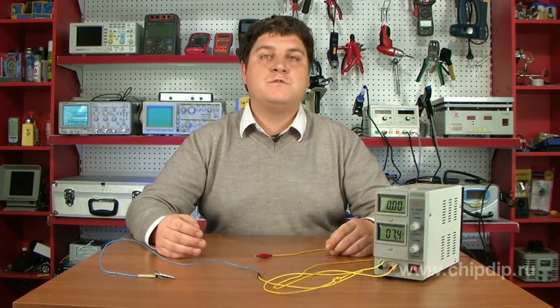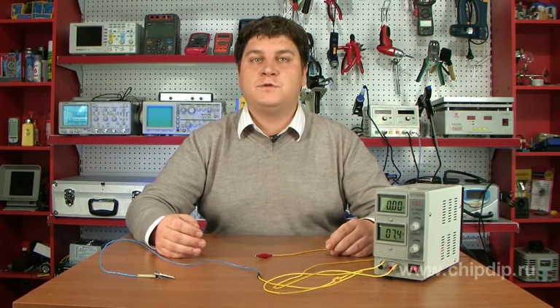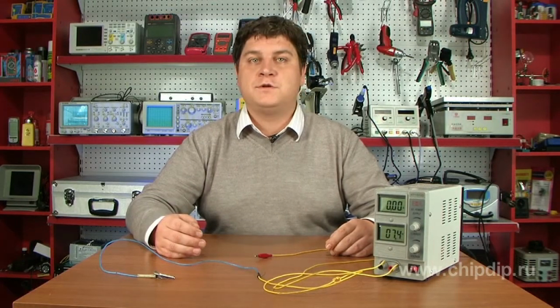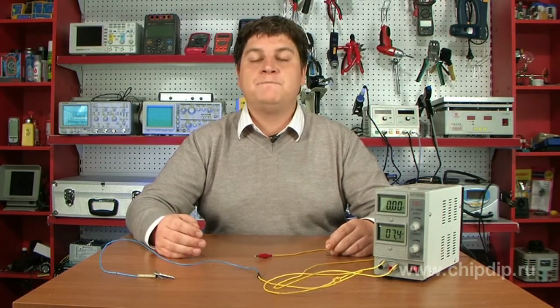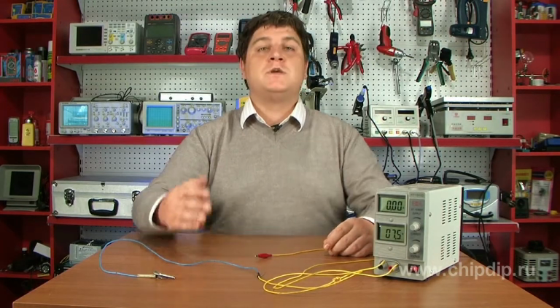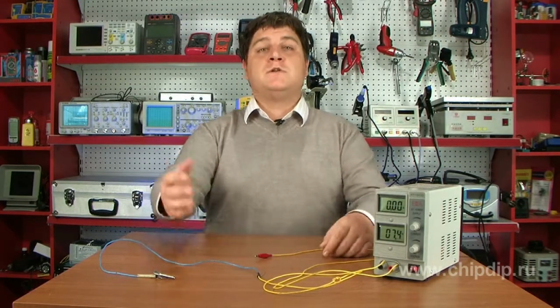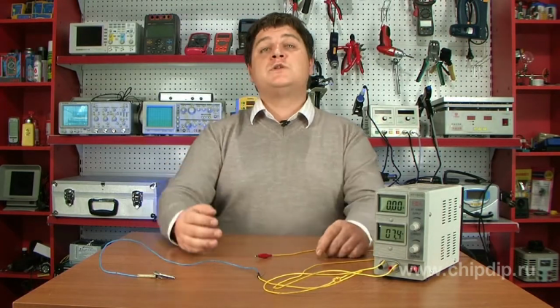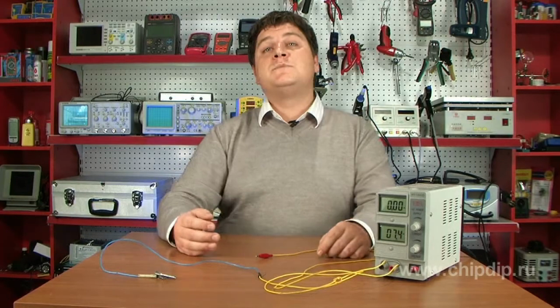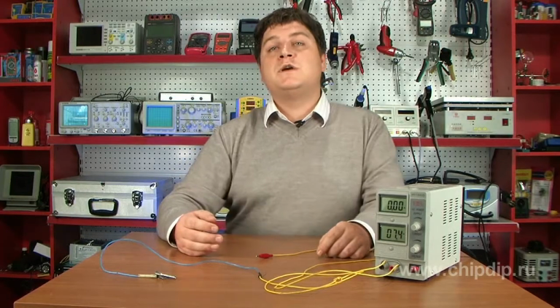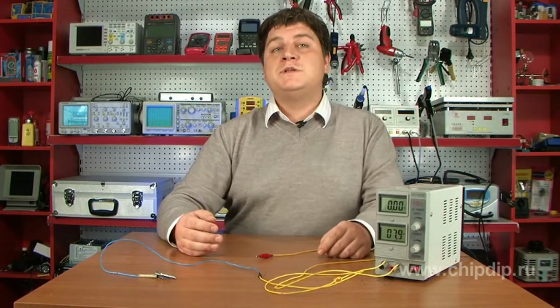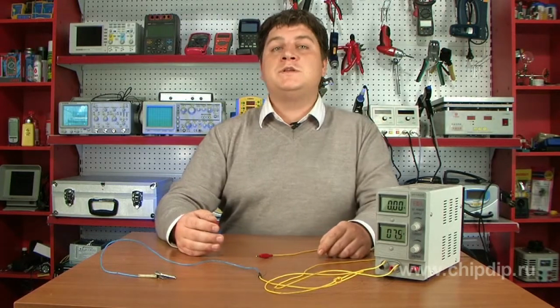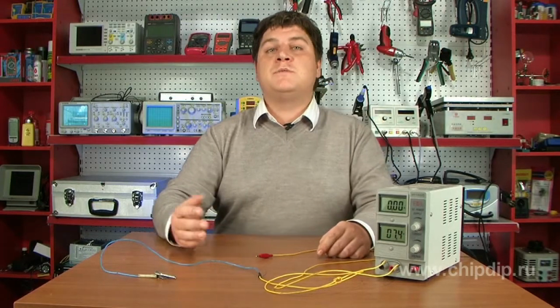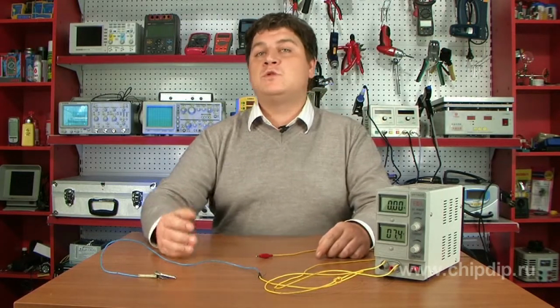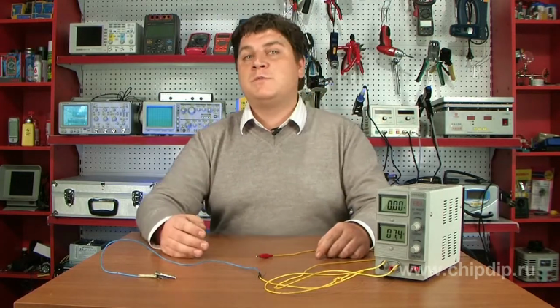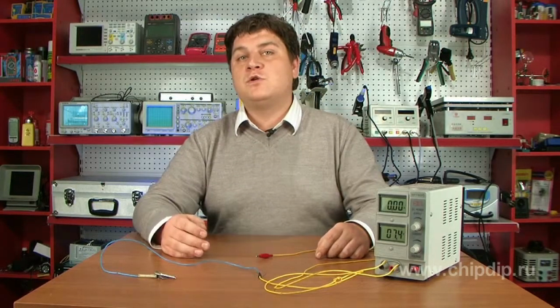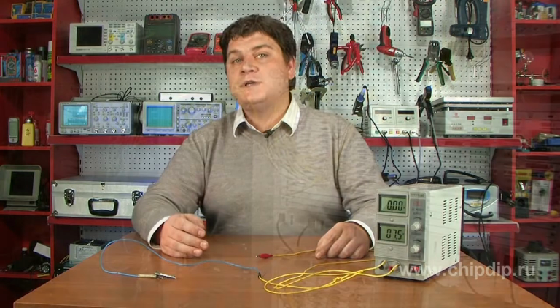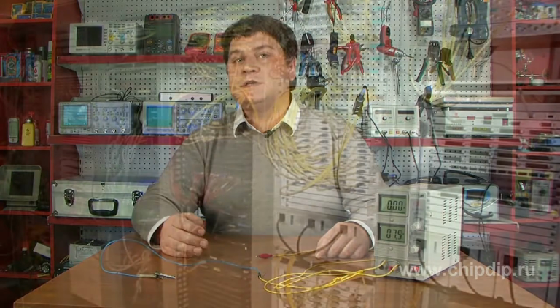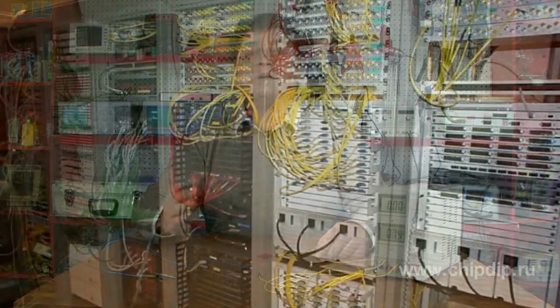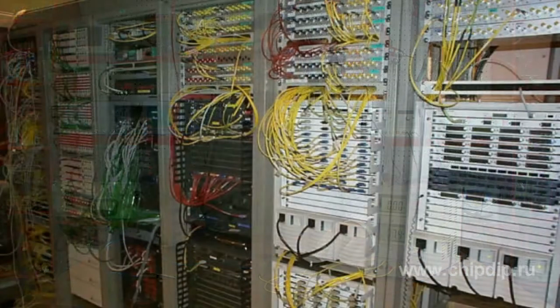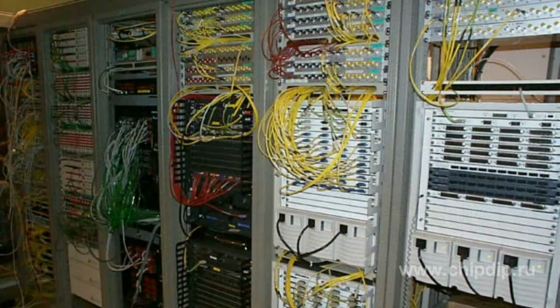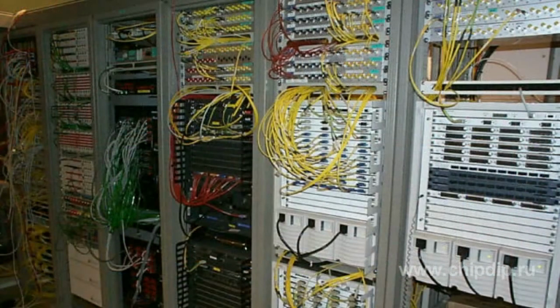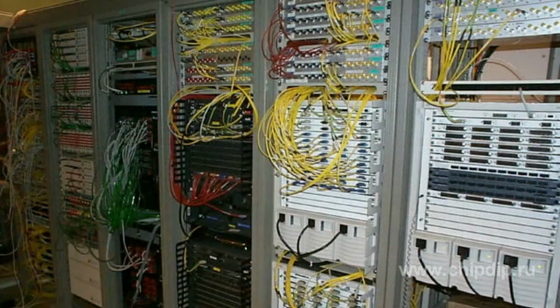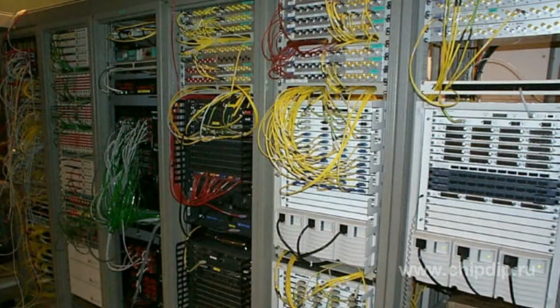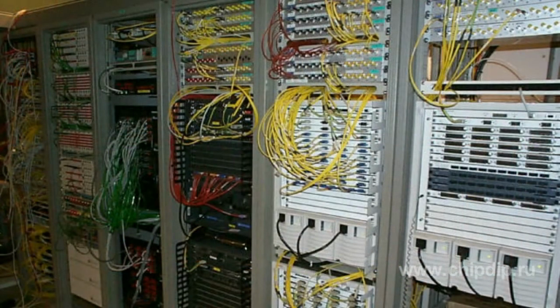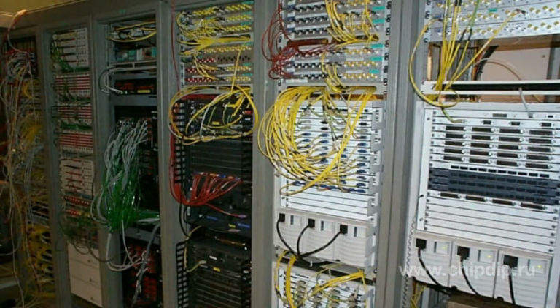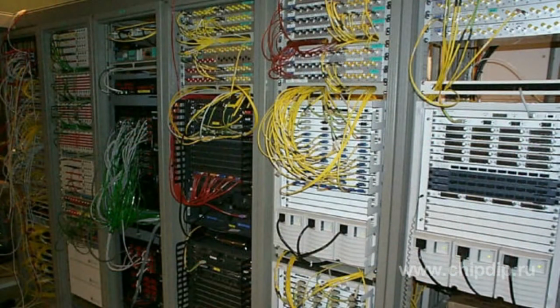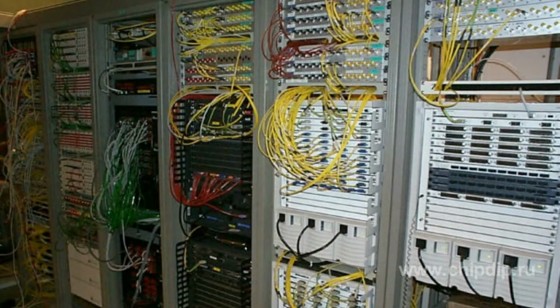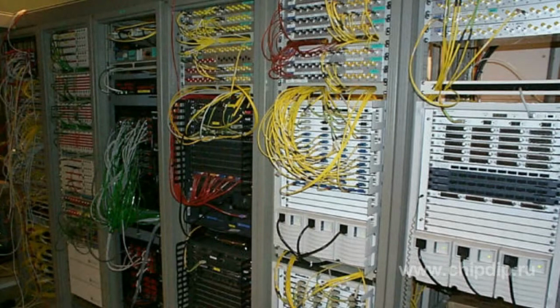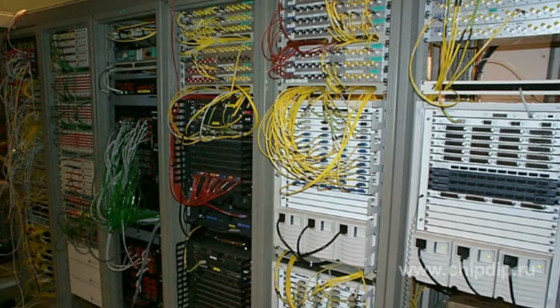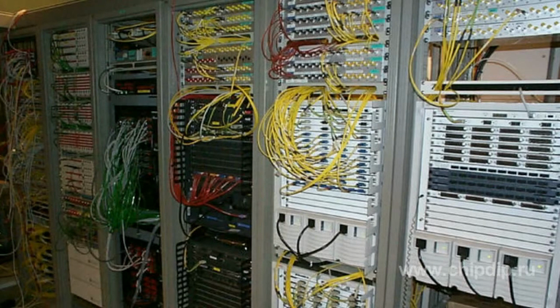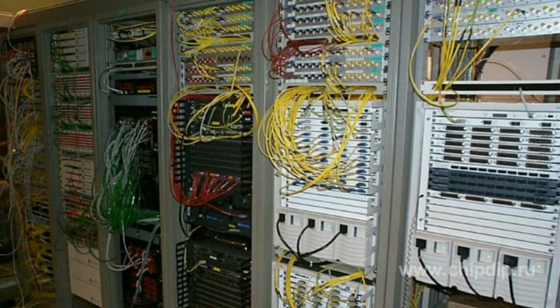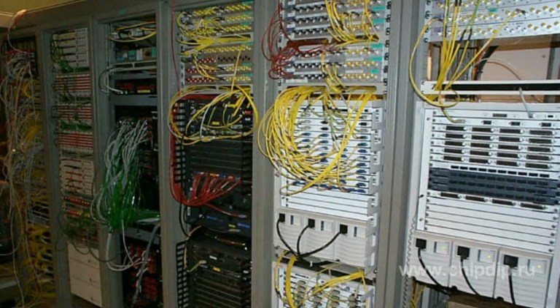As a result, when connecting the computers into the network, hardware damage is practically inevitable.